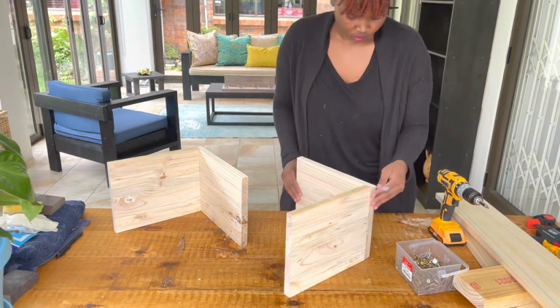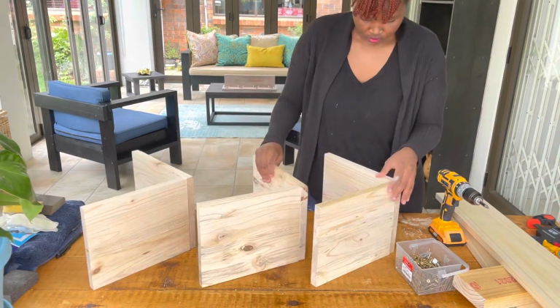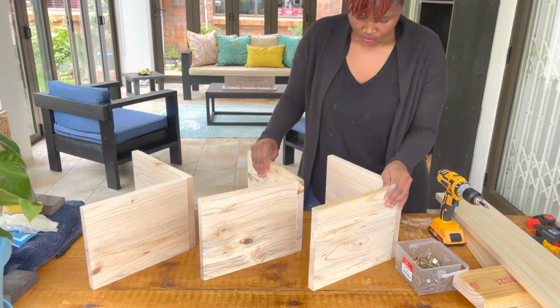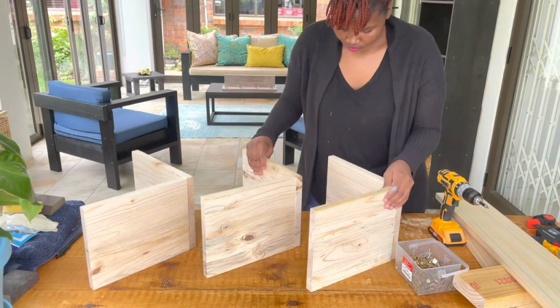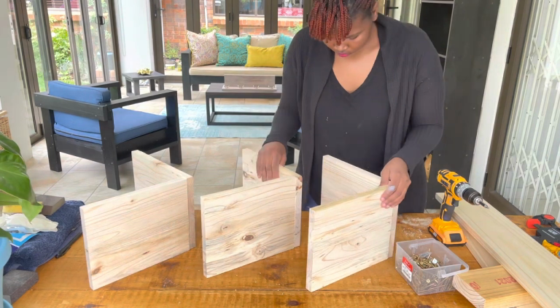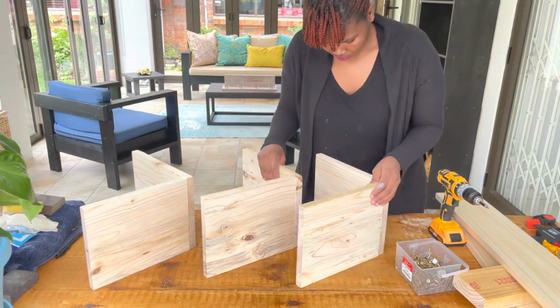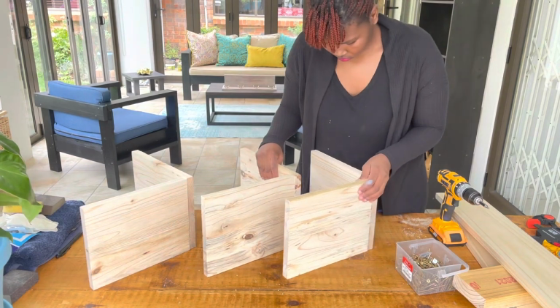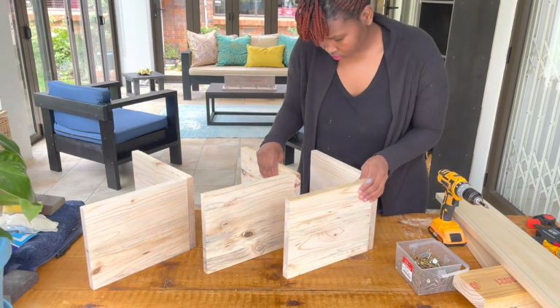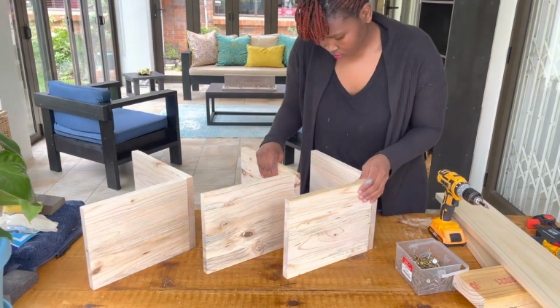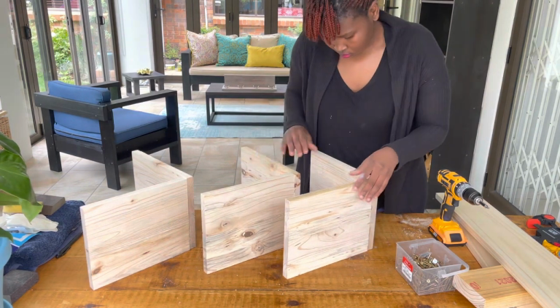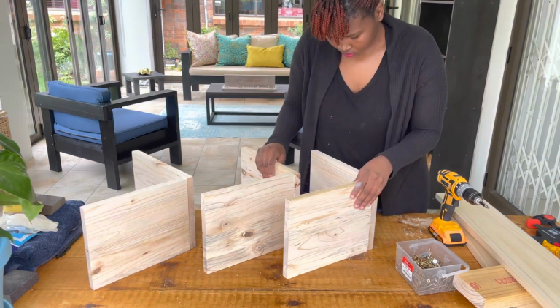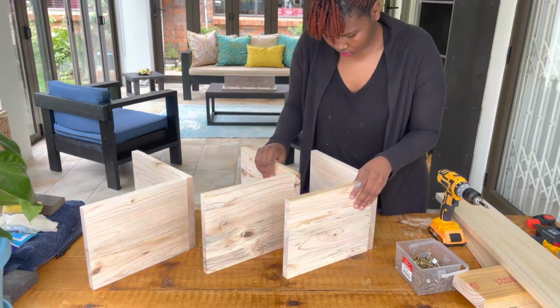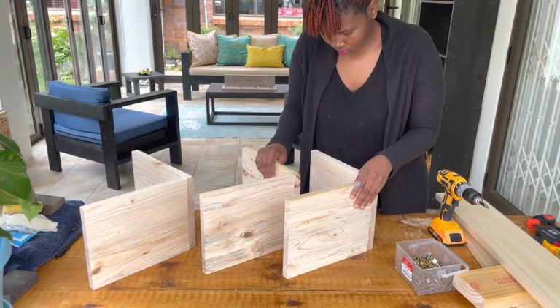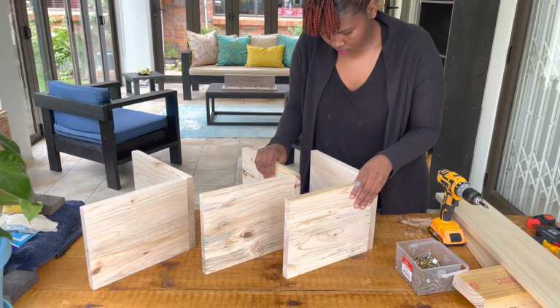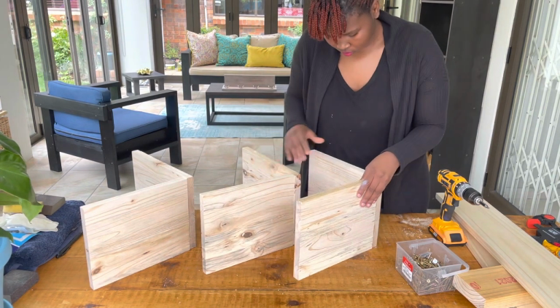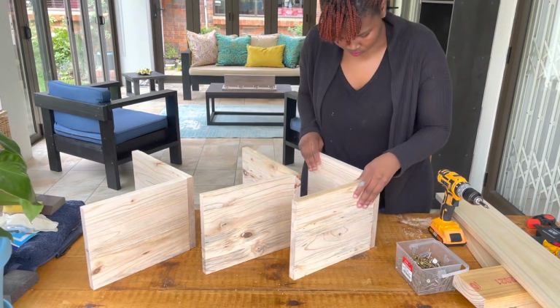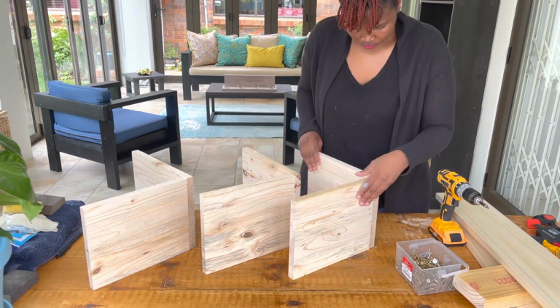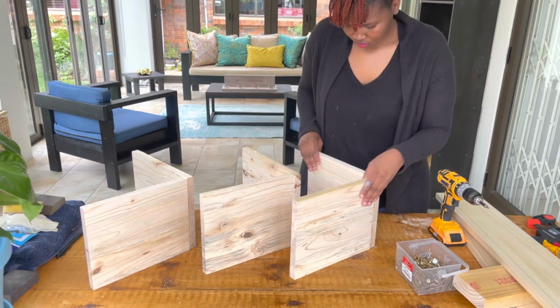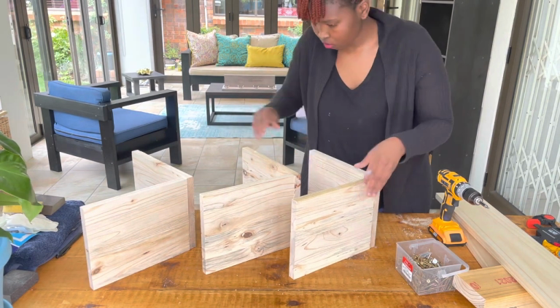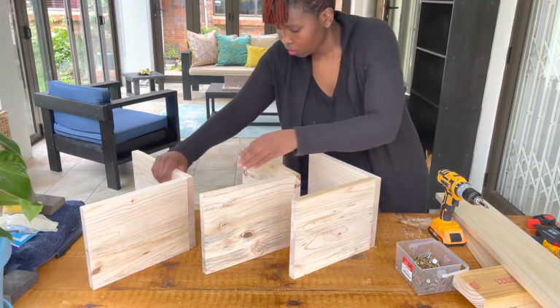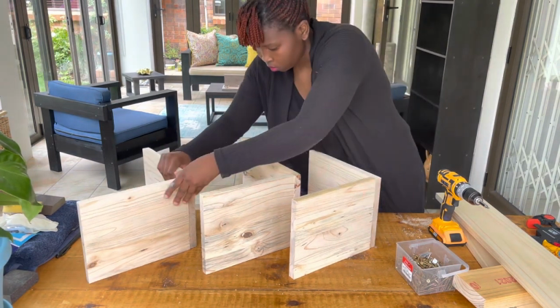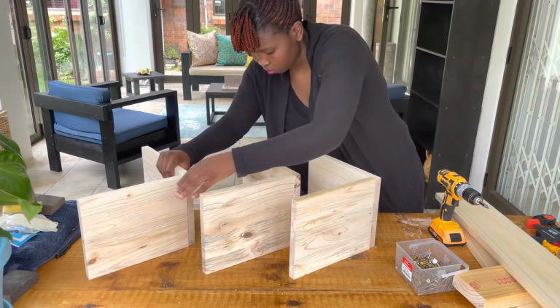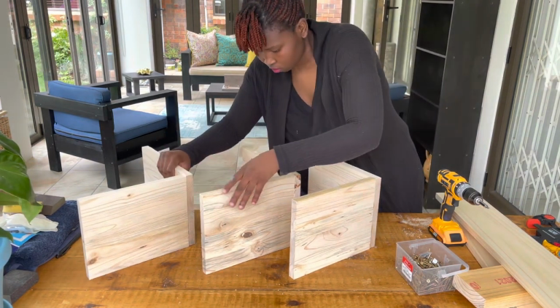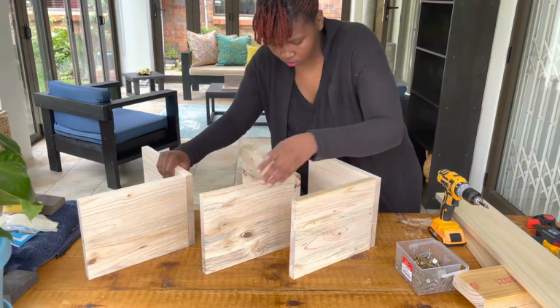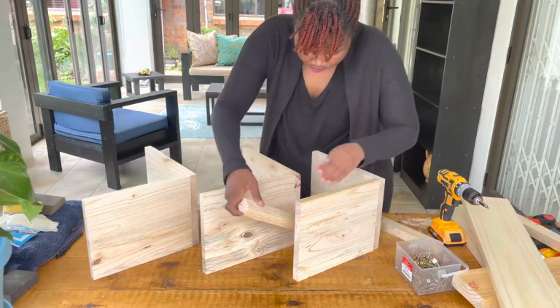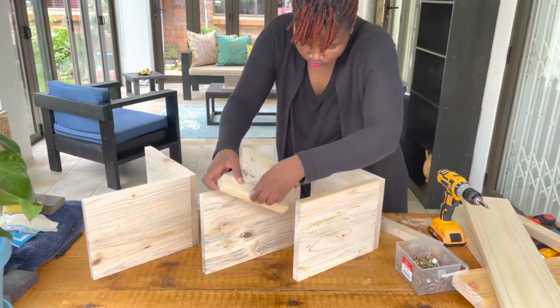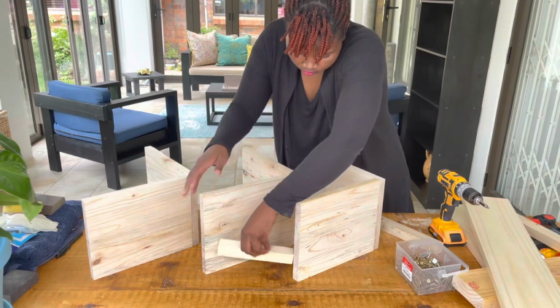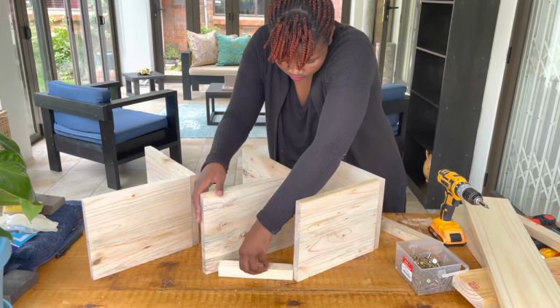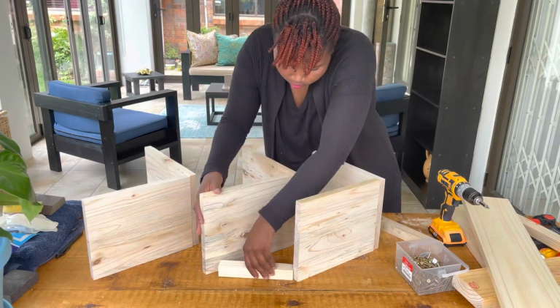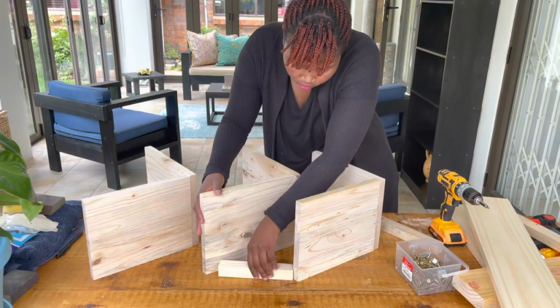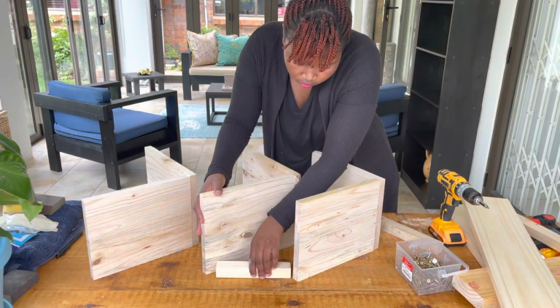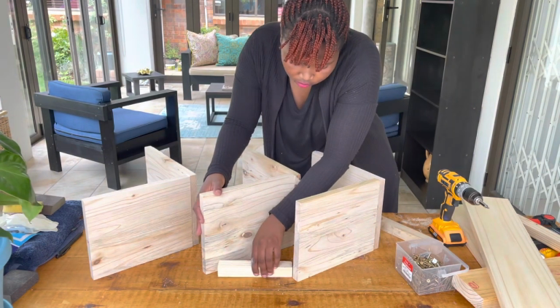Now it's time to use the longer piece to join the three shelves together. This longer piece is going to be the base of the wine rack.